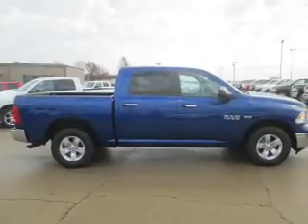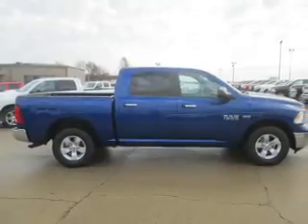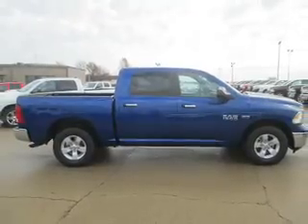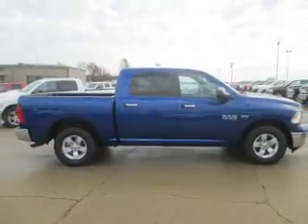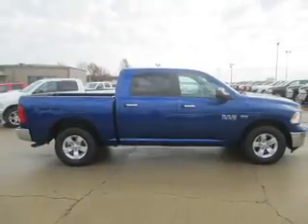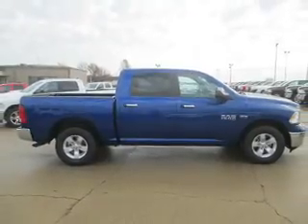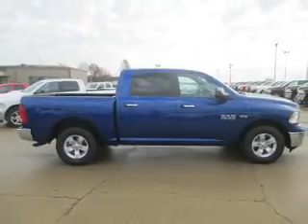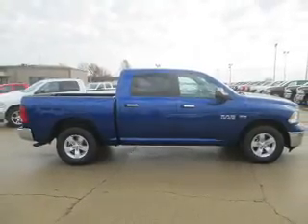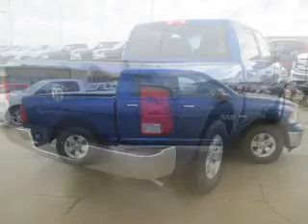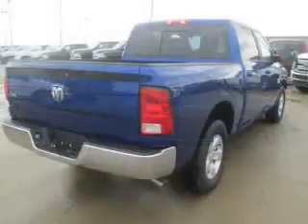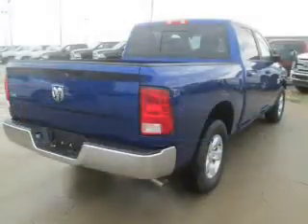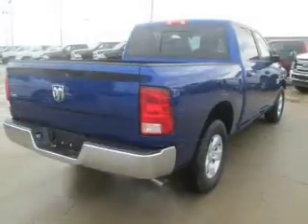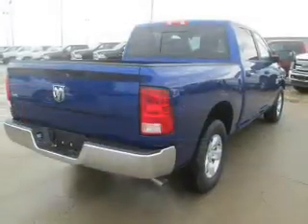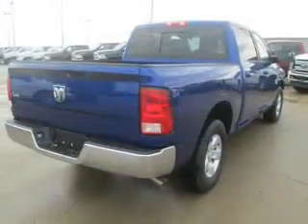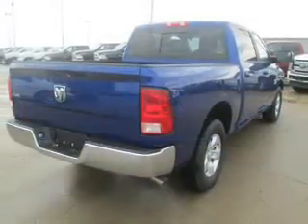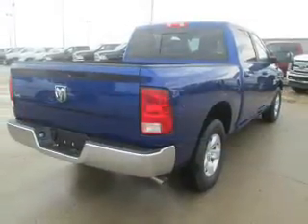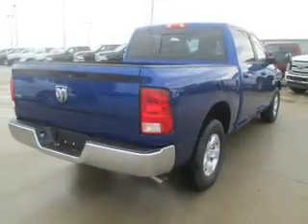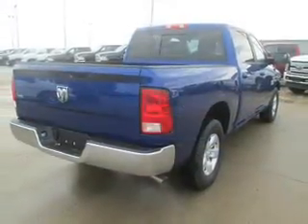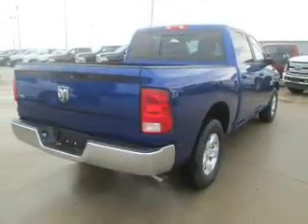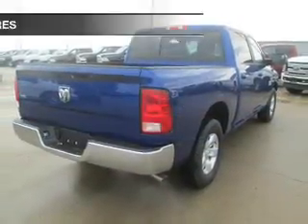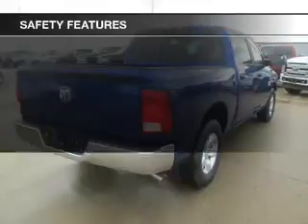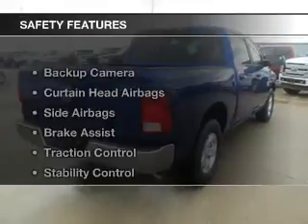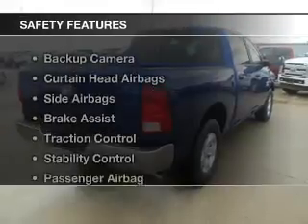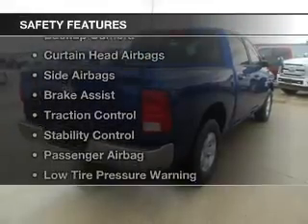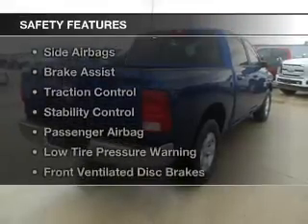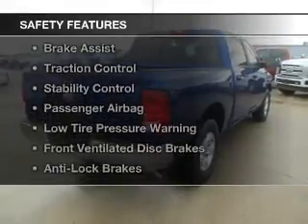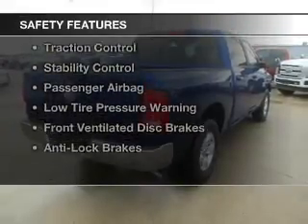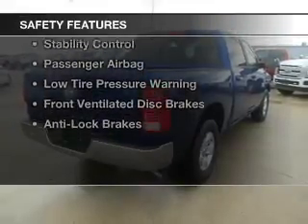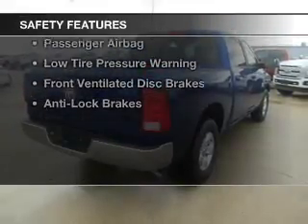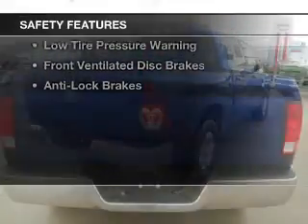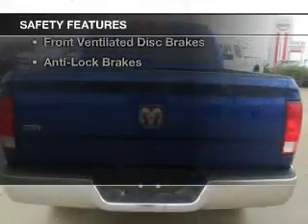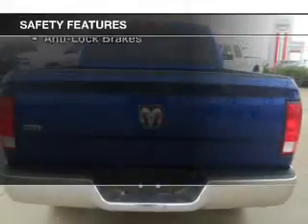Additional features include iPod integration, cruise control, keyless entry, and a trip computer. Safety was made a priority with these features.